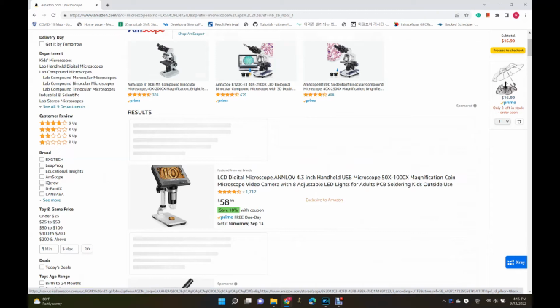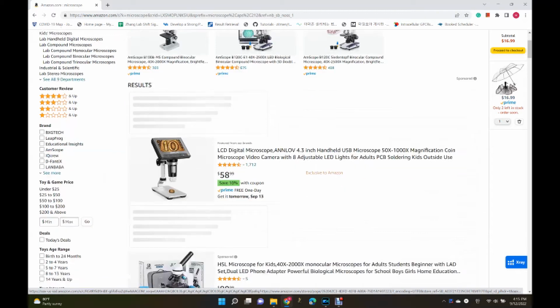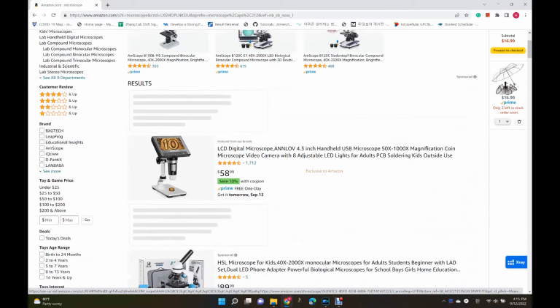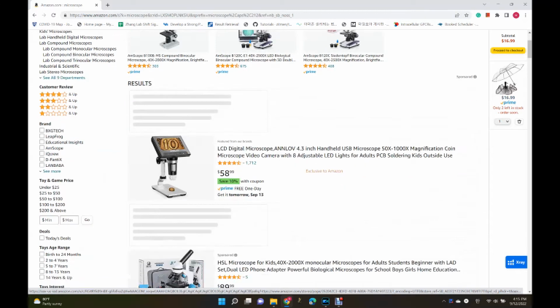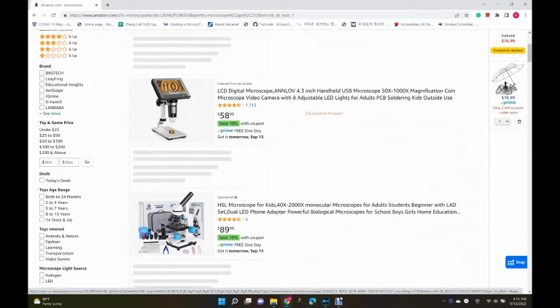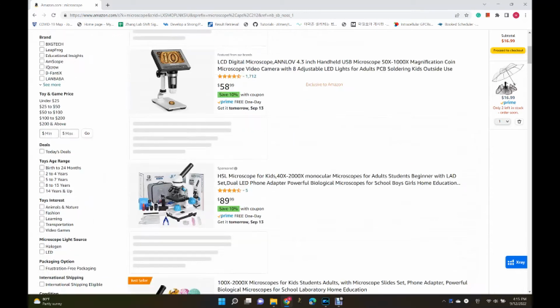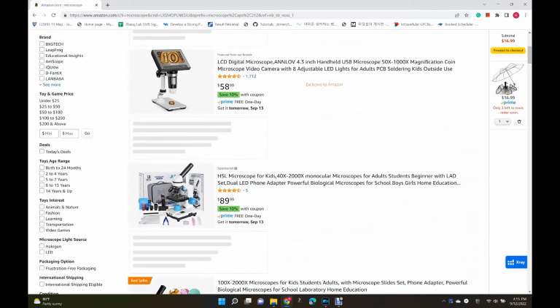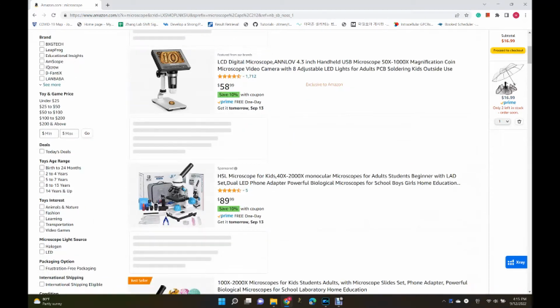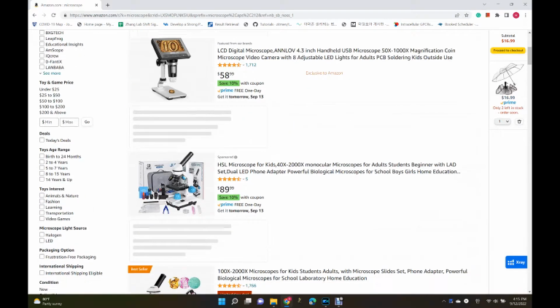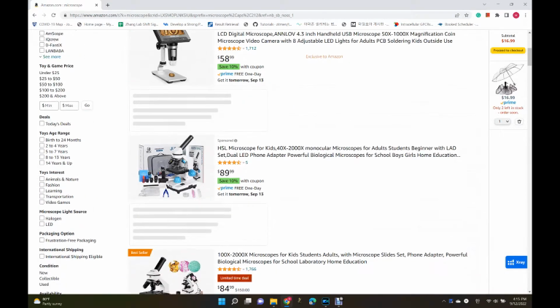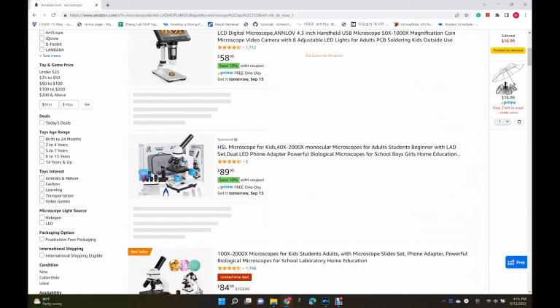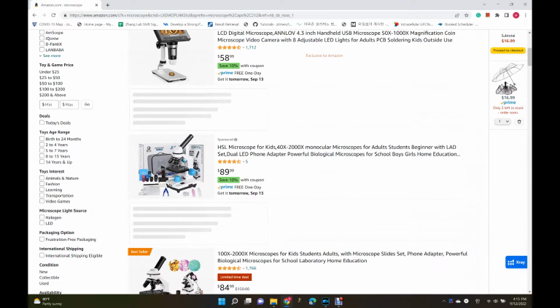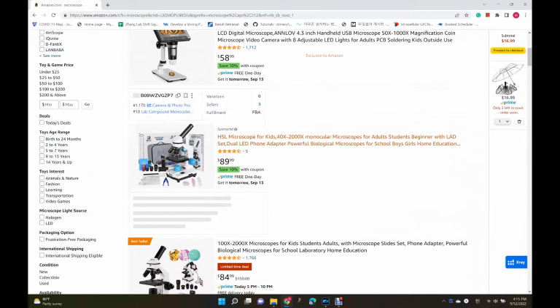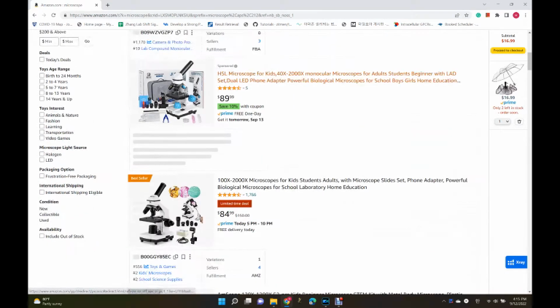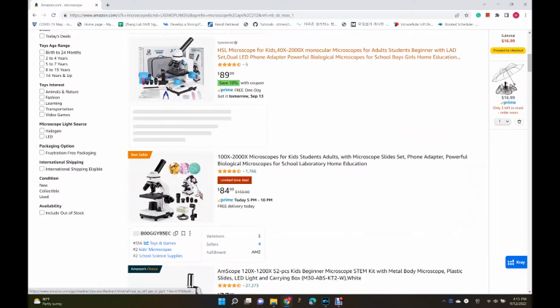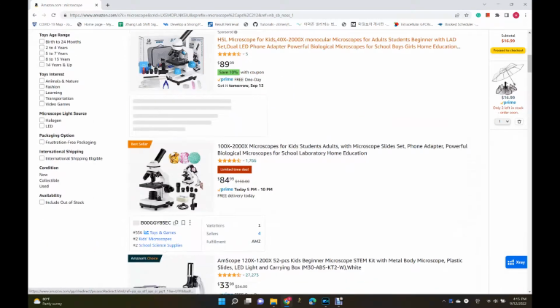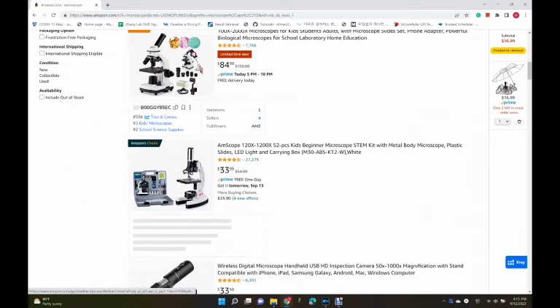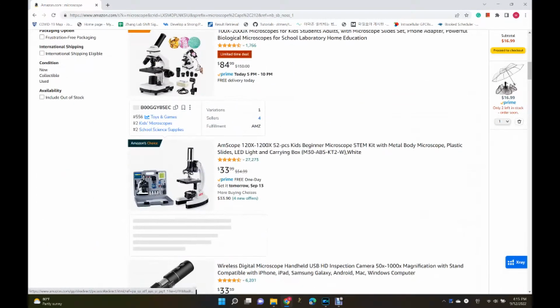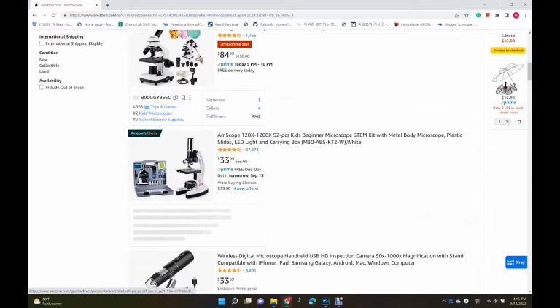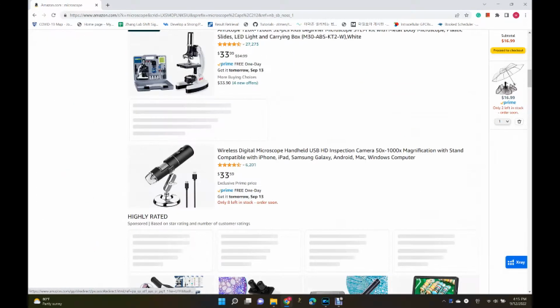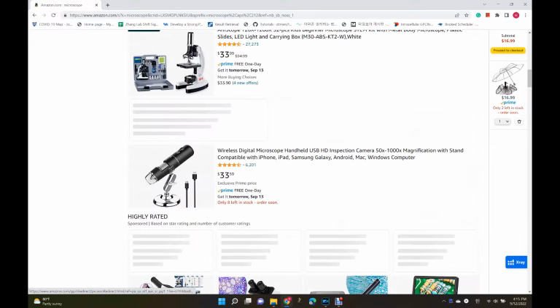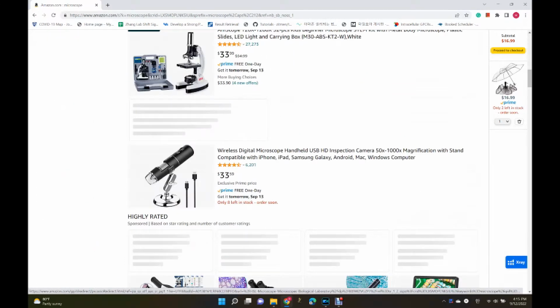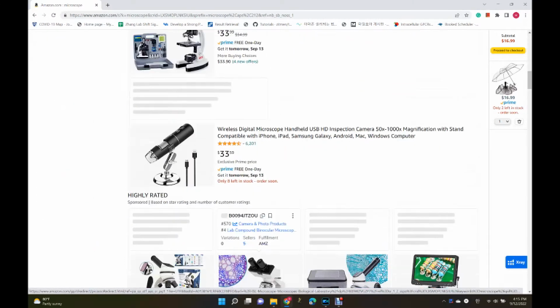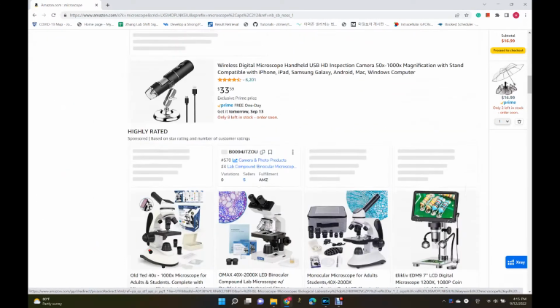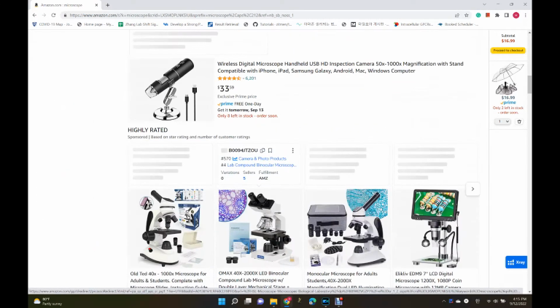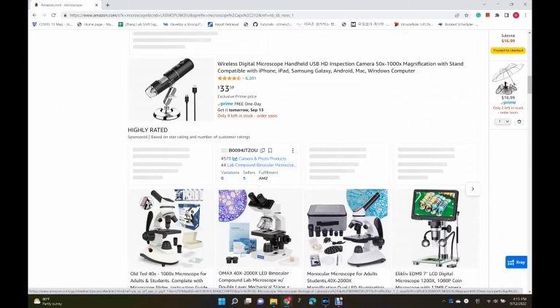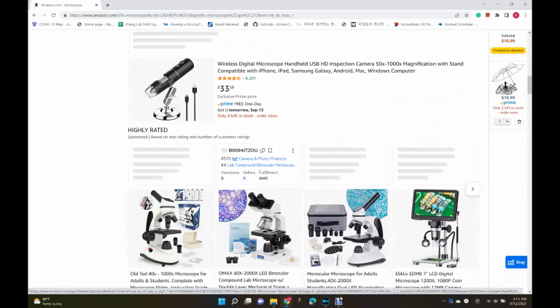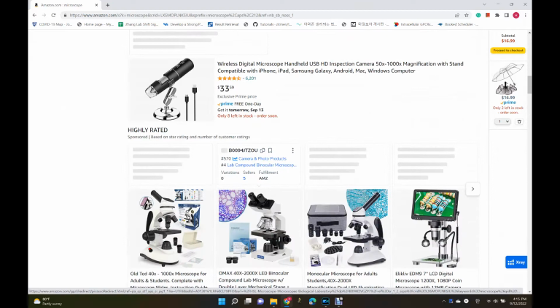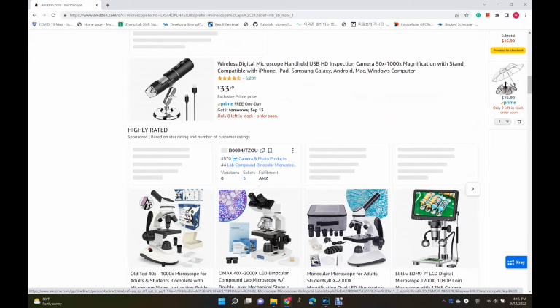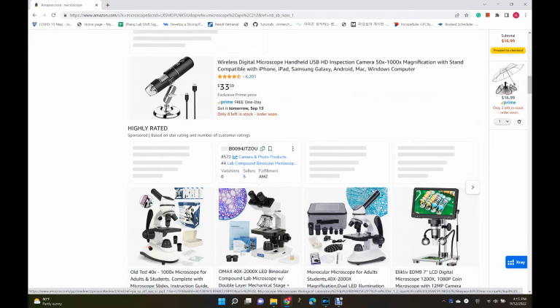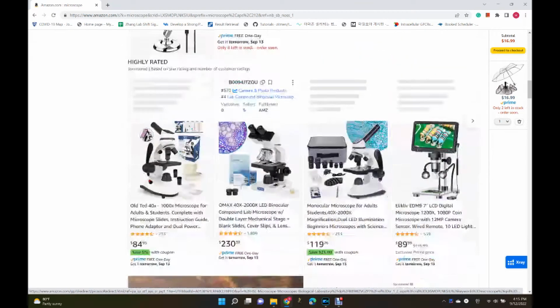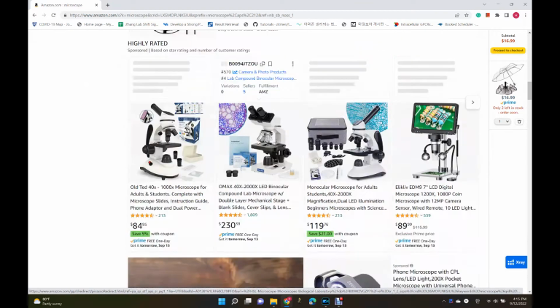Yup, this is PhD Daddy. This time, I would like to review the microscope.